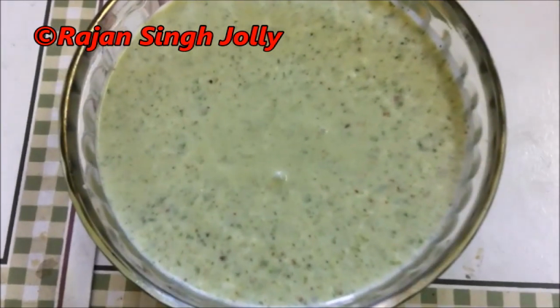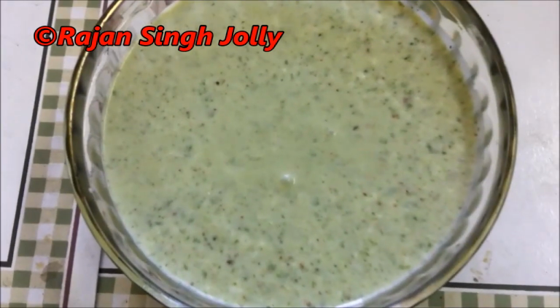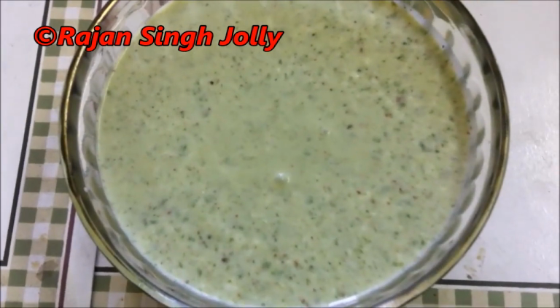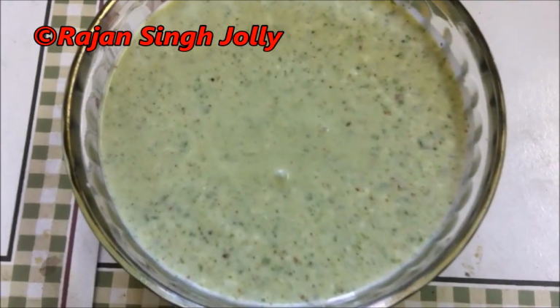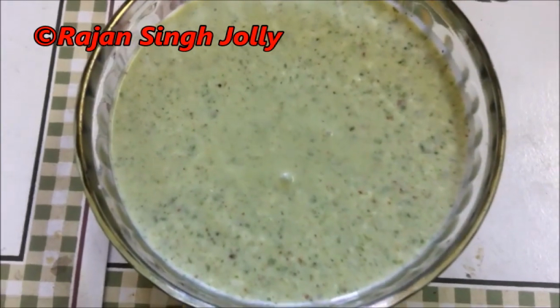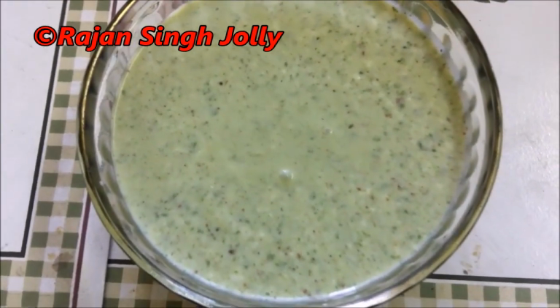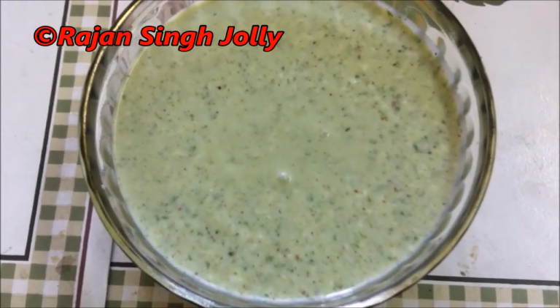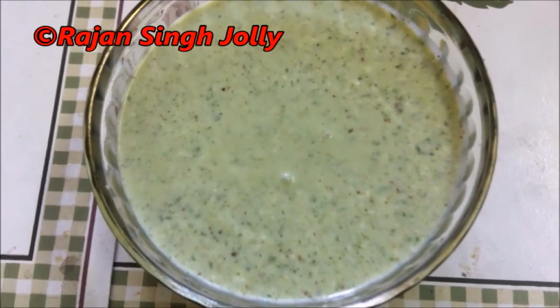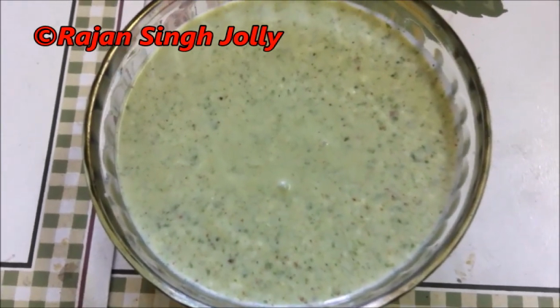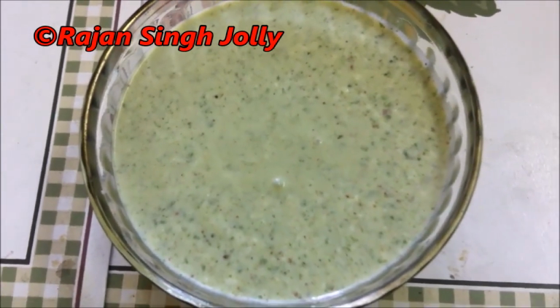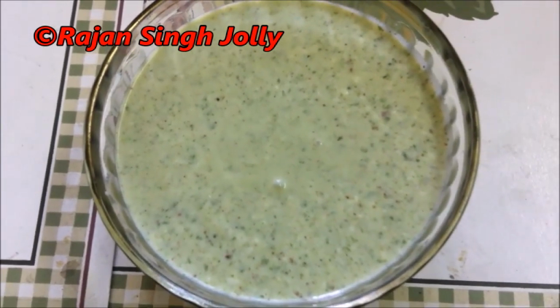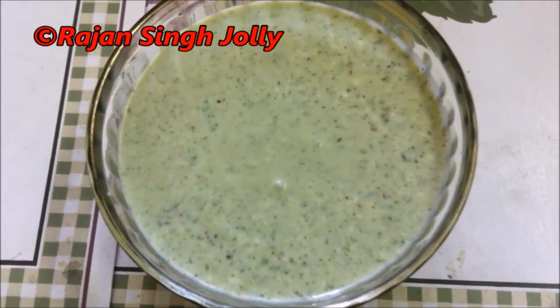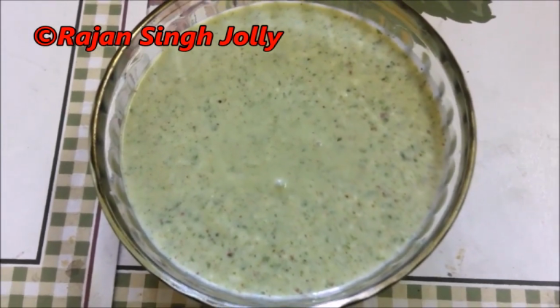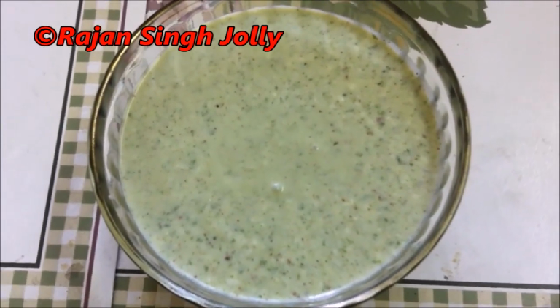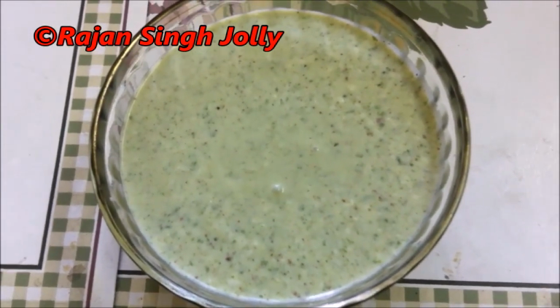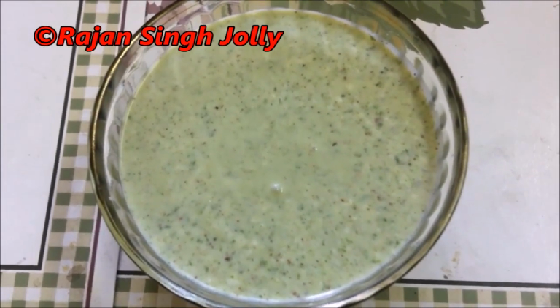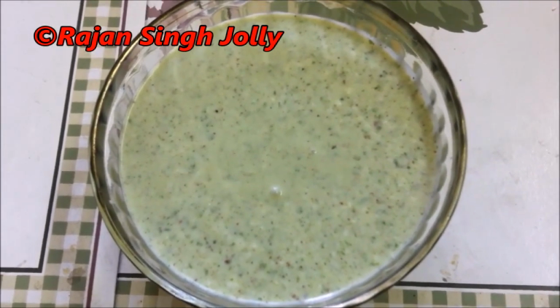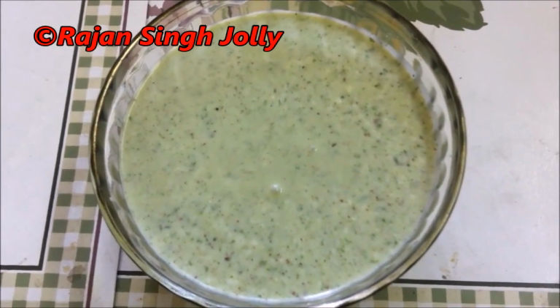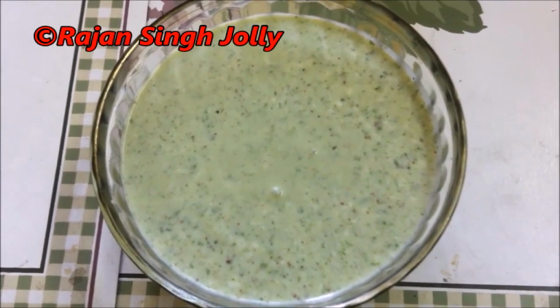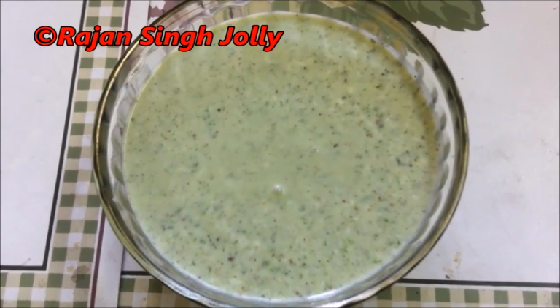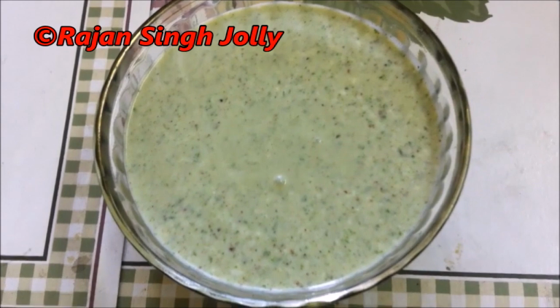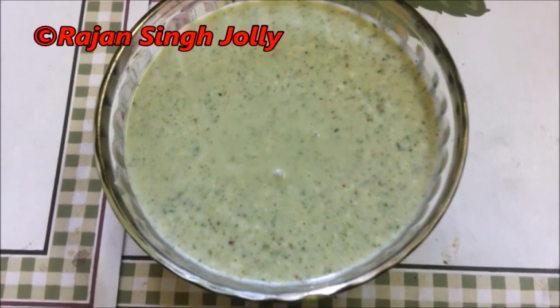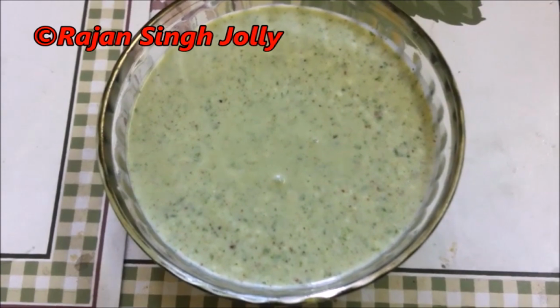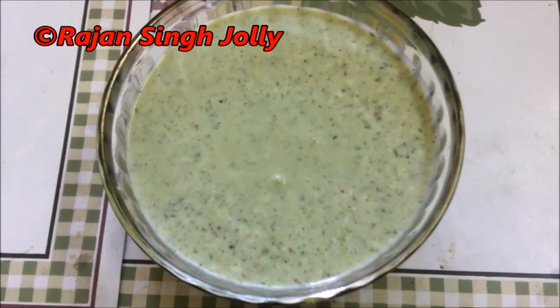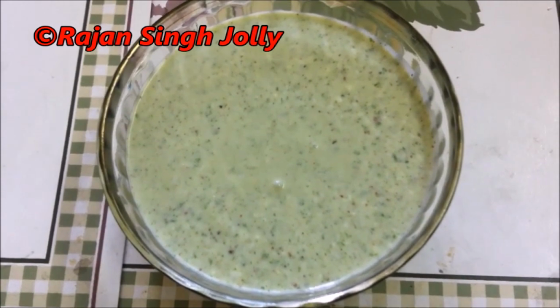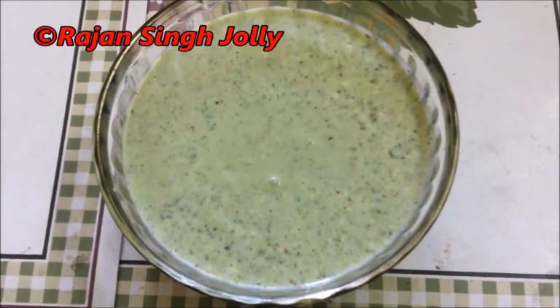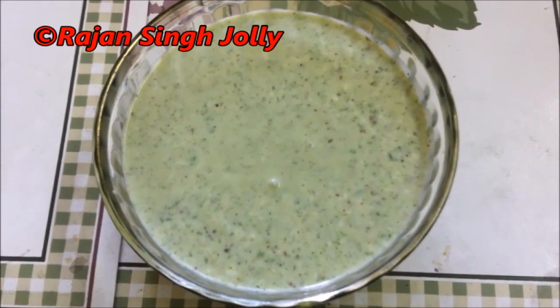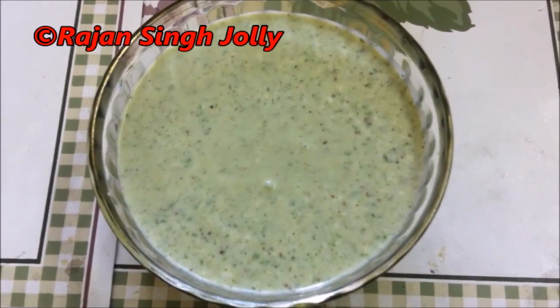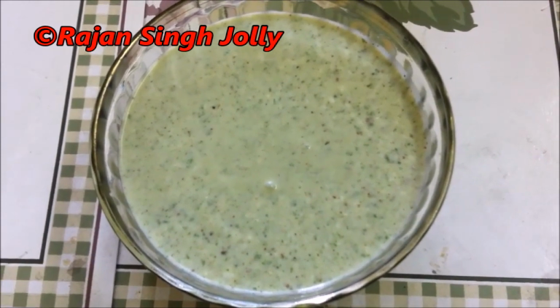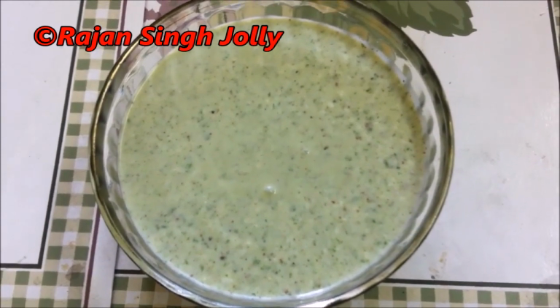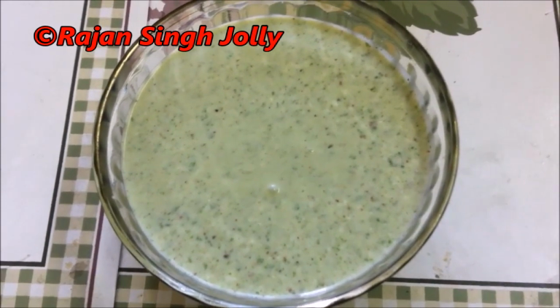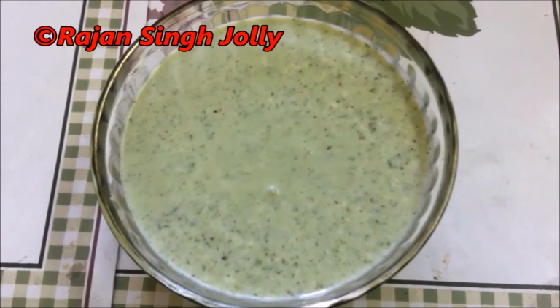The cilantro and mint — pudina and dhaniya — raita is ready to serve.